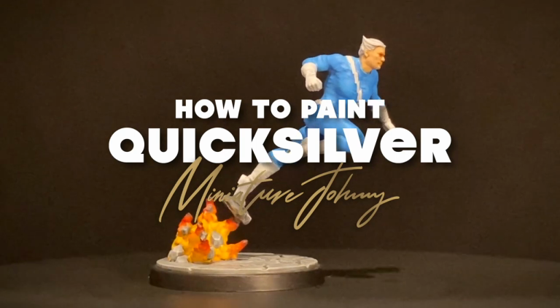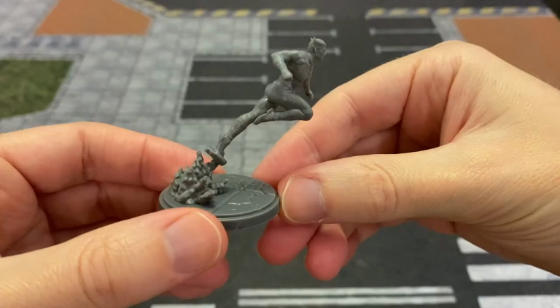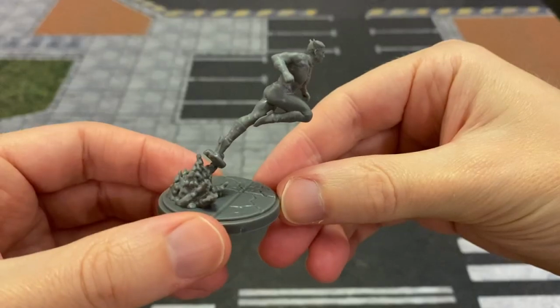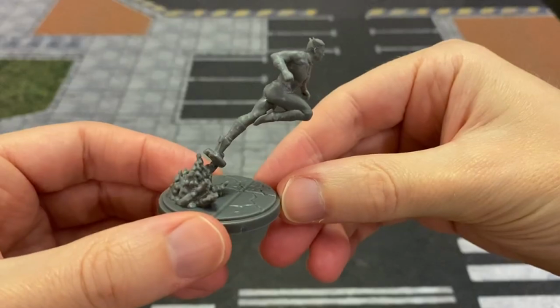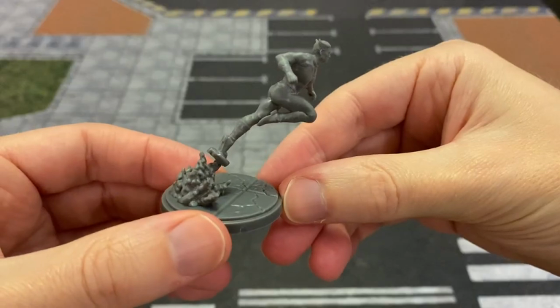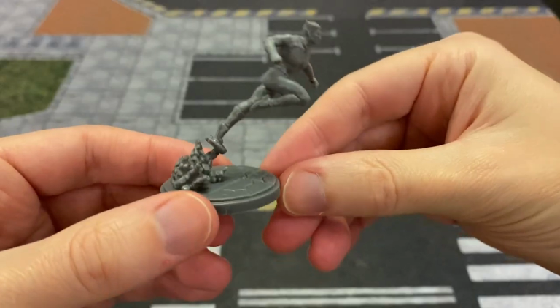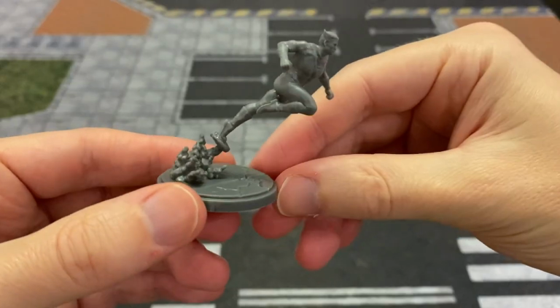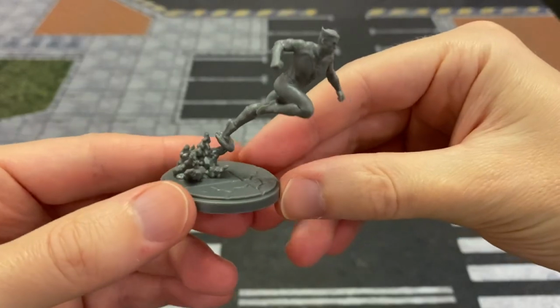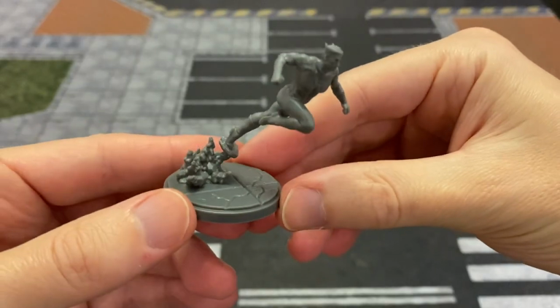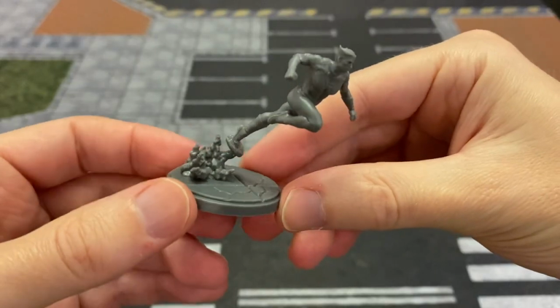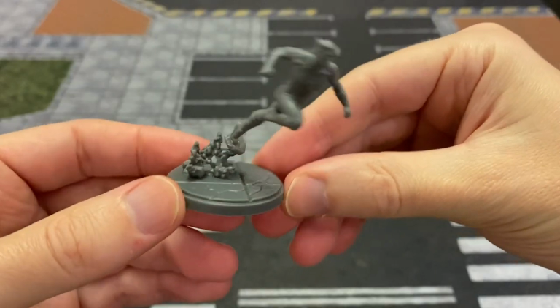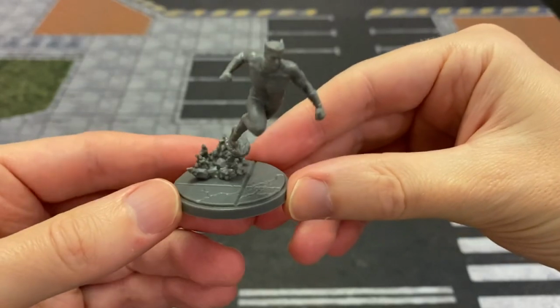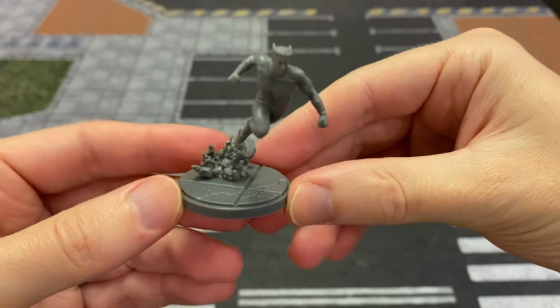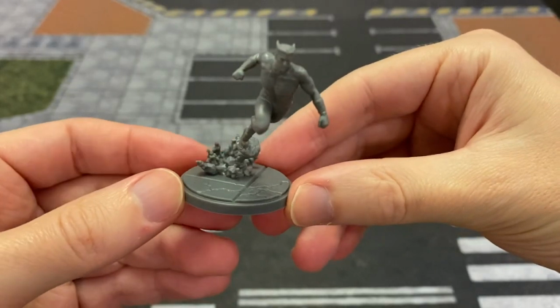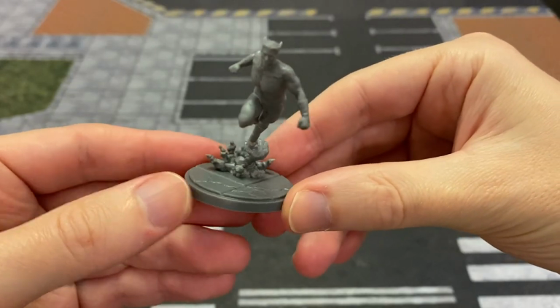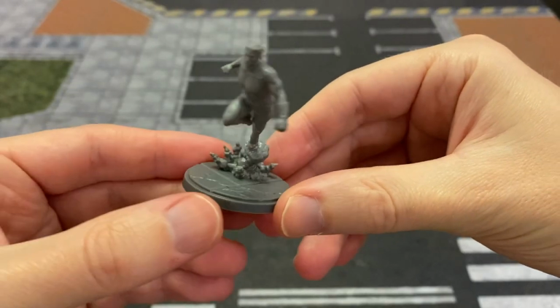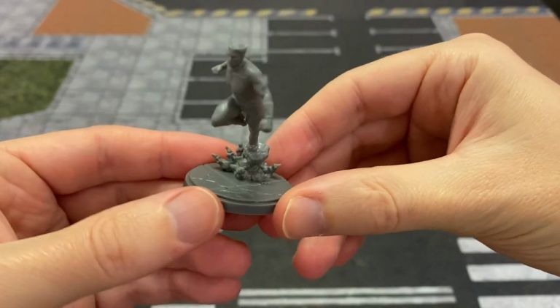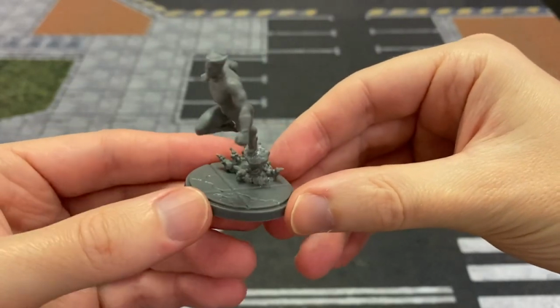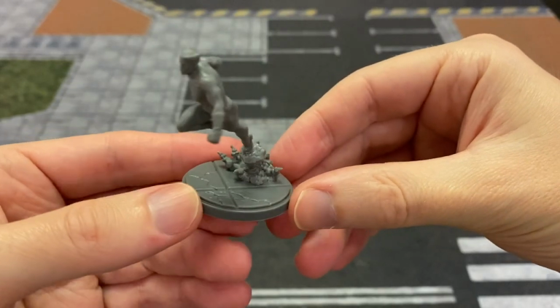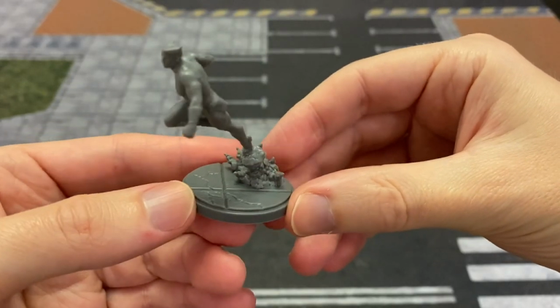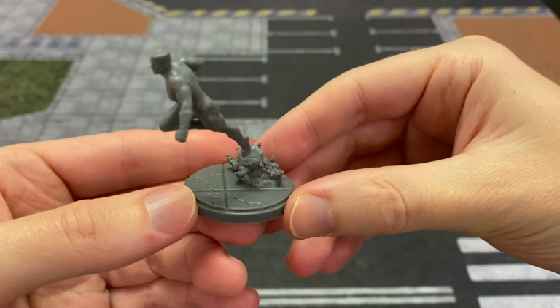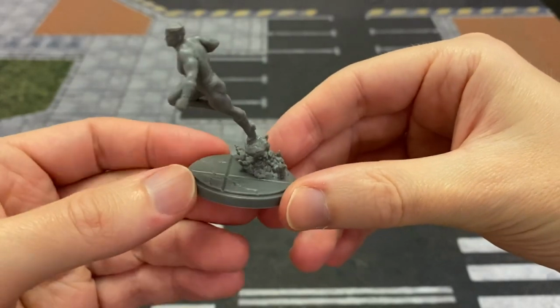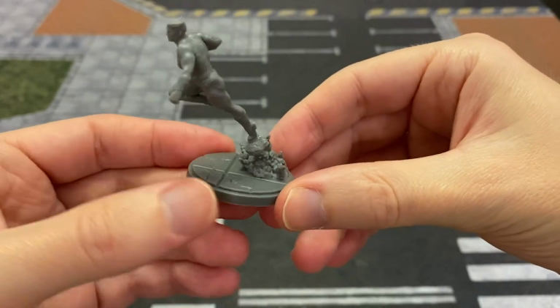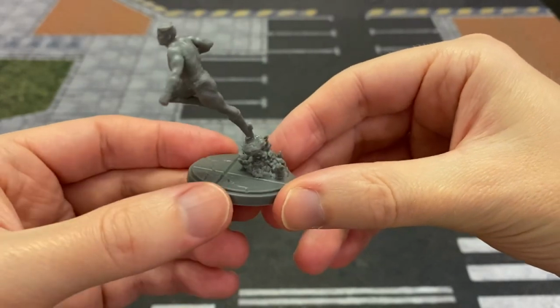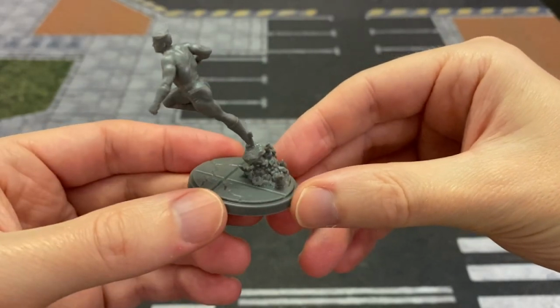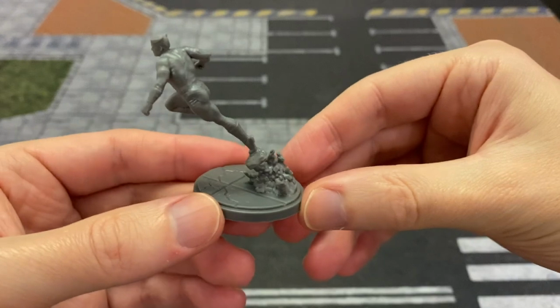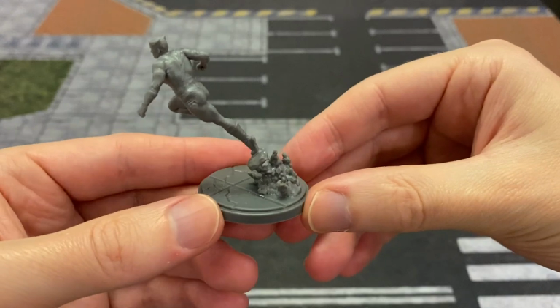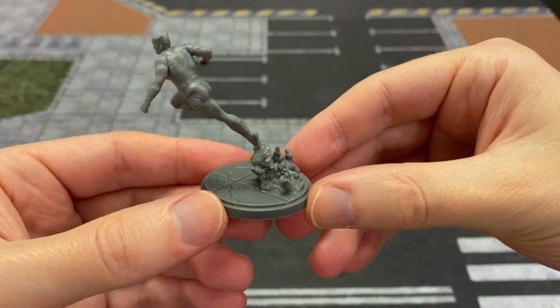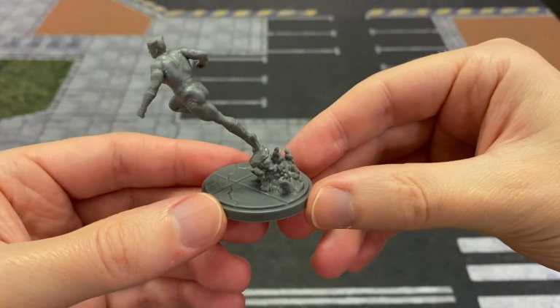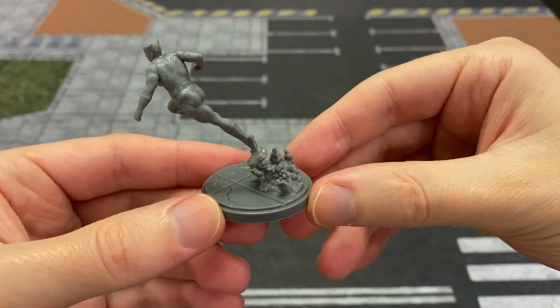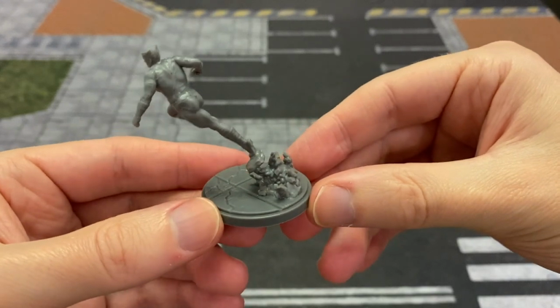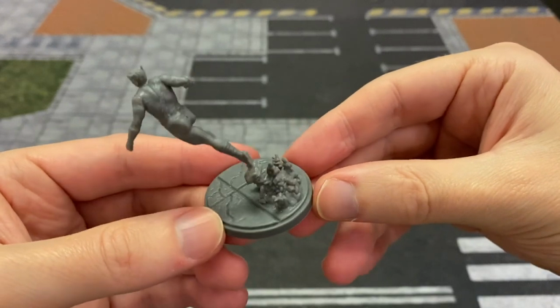Hey guys, in this video I will show you how I painted my Quicksilver for Marvel Crisis Protocol.